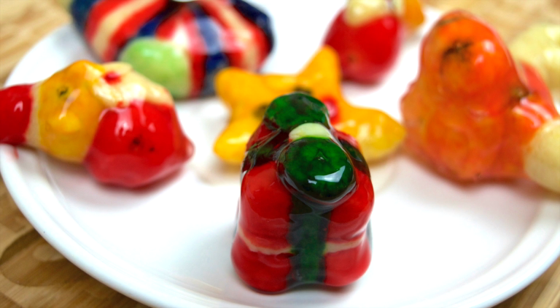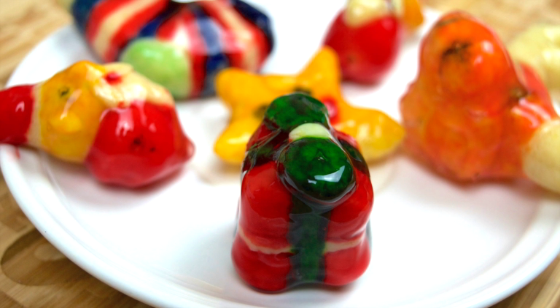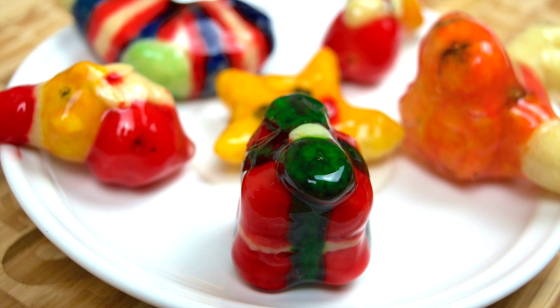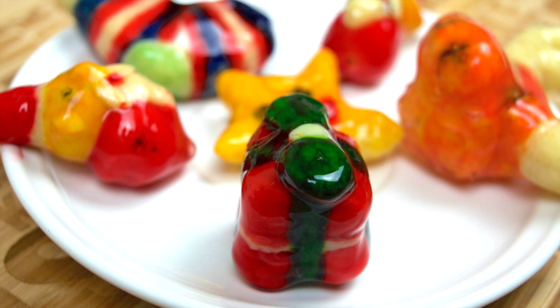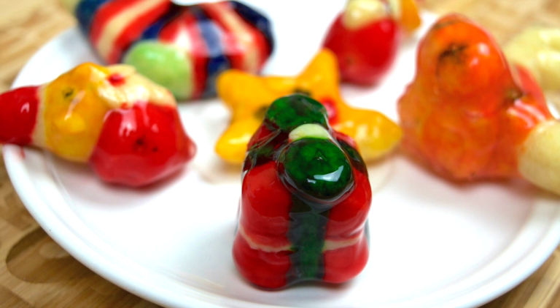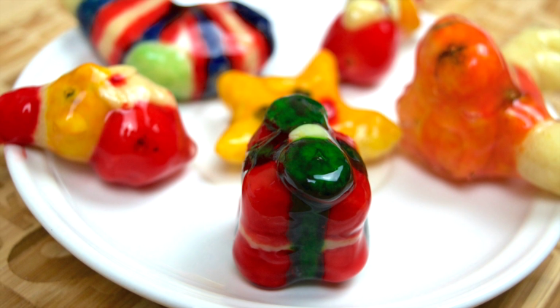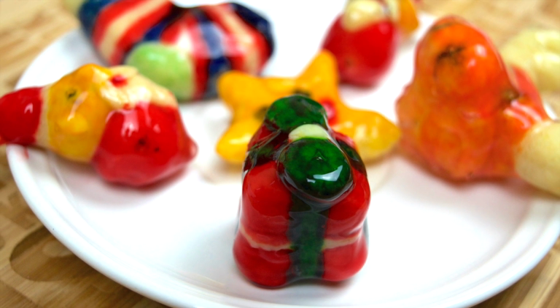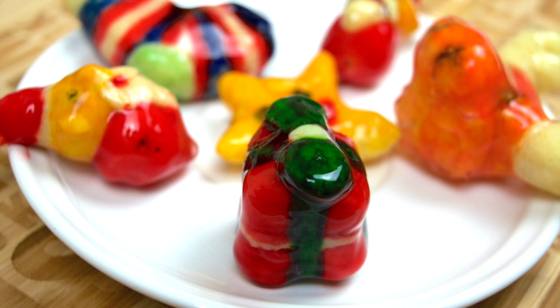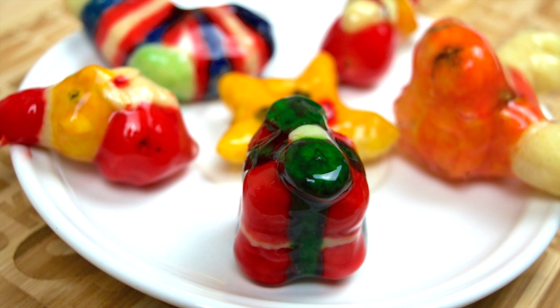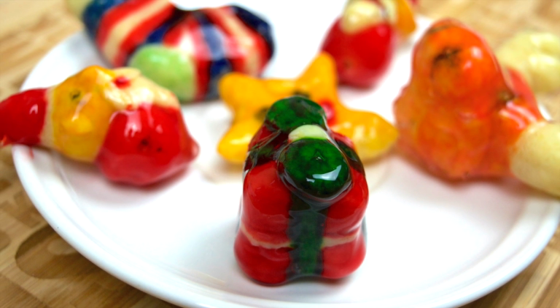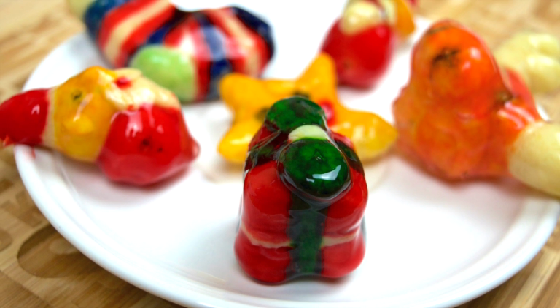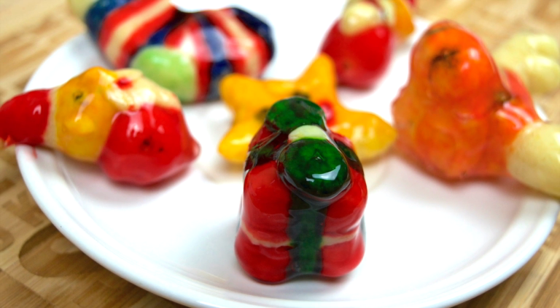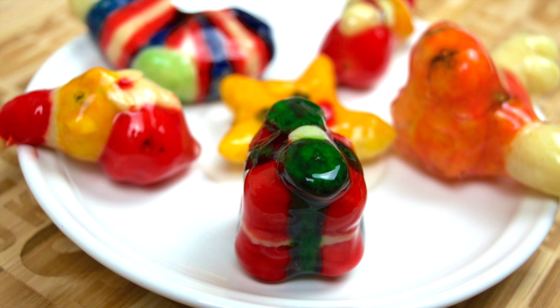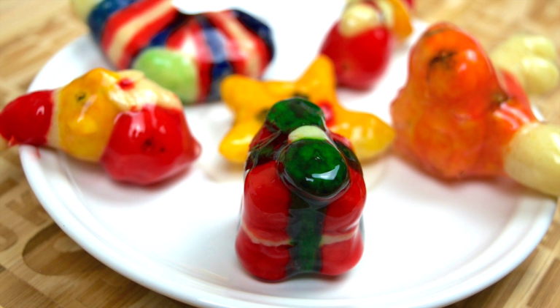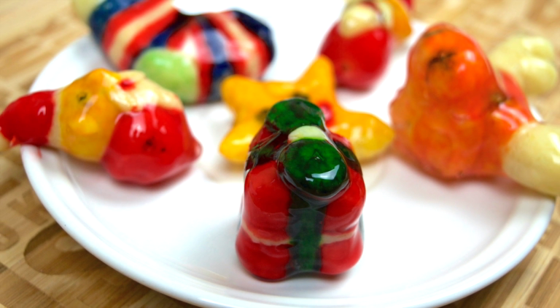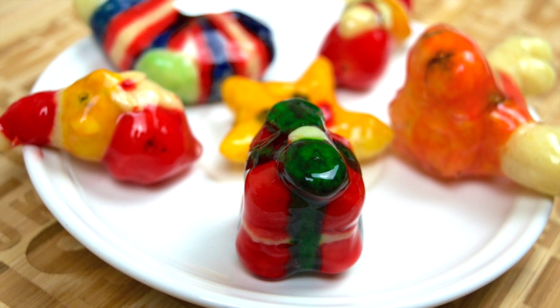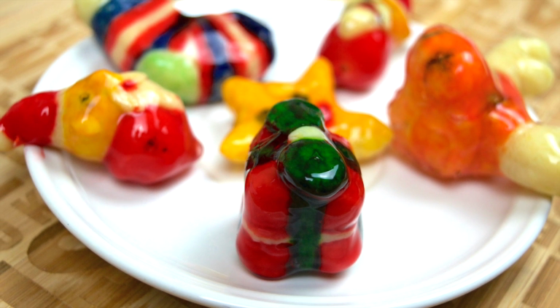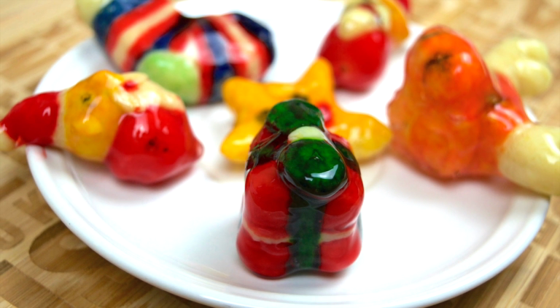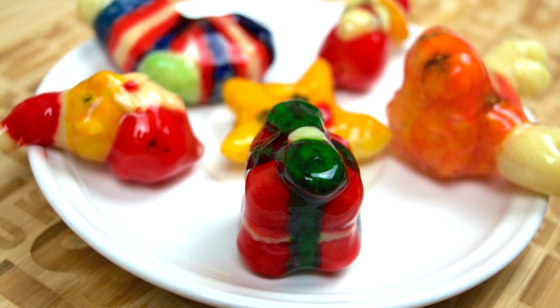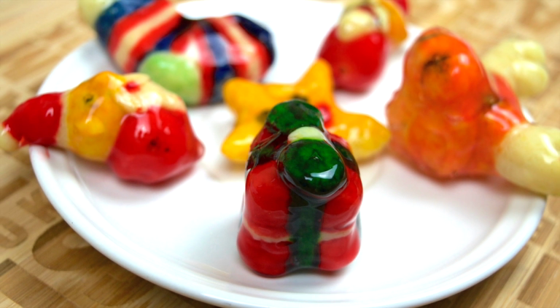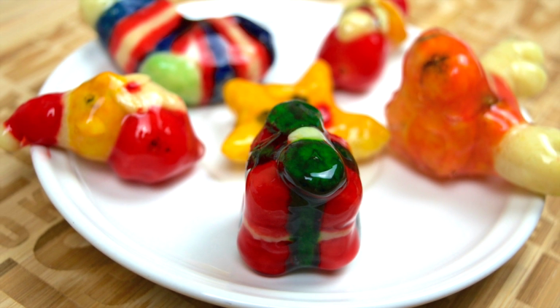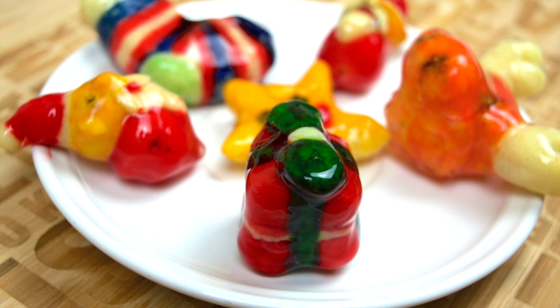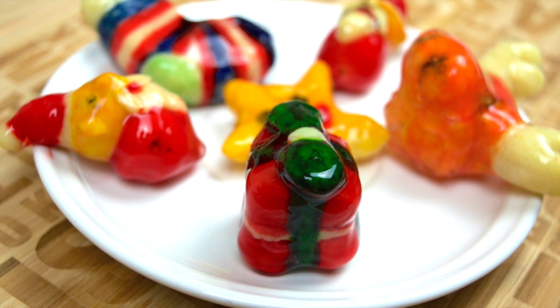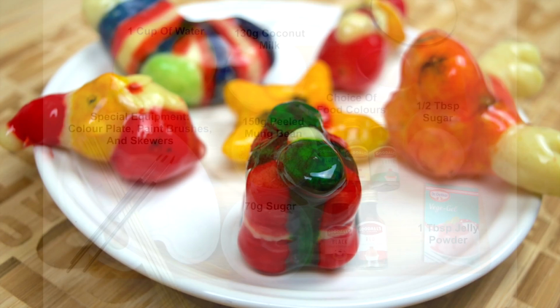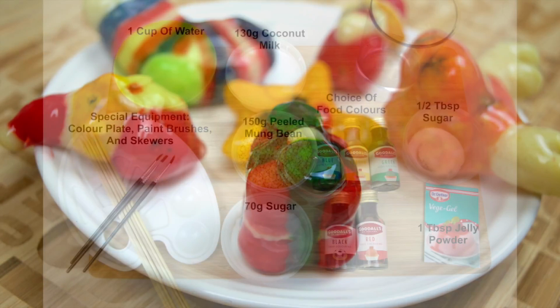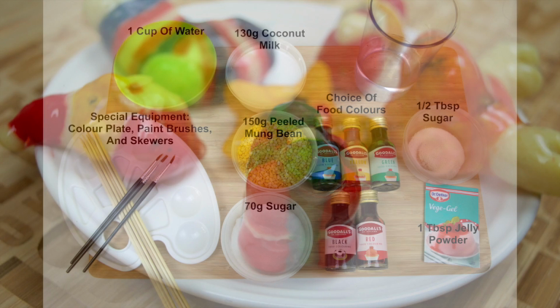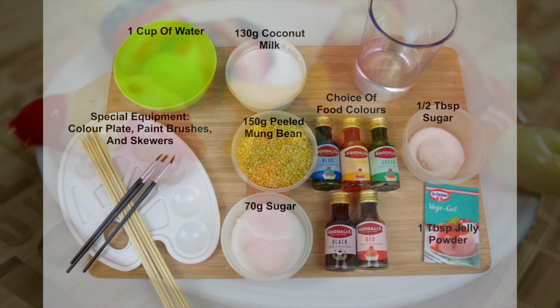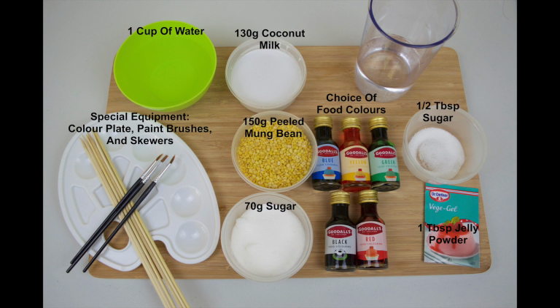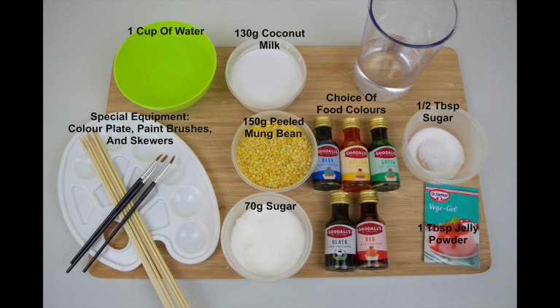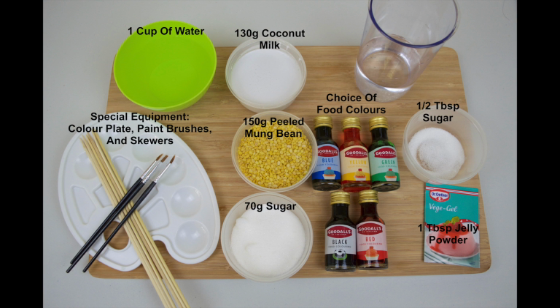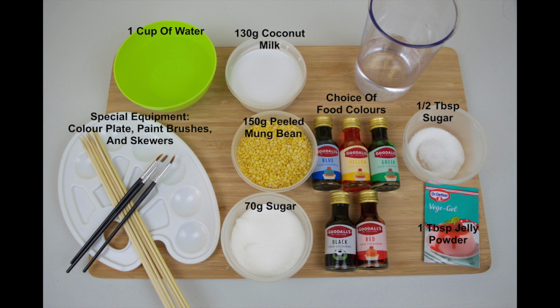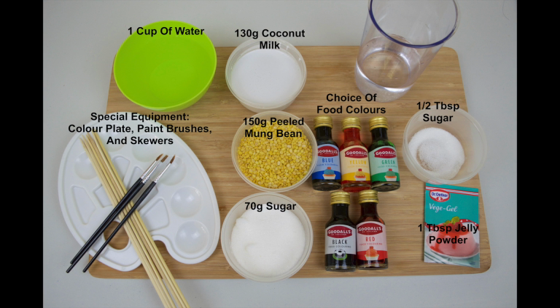It's a fun recipe to make that kids can help out with too, so this would work really well as an activity to keep the kids busy when they're off school from holidays.